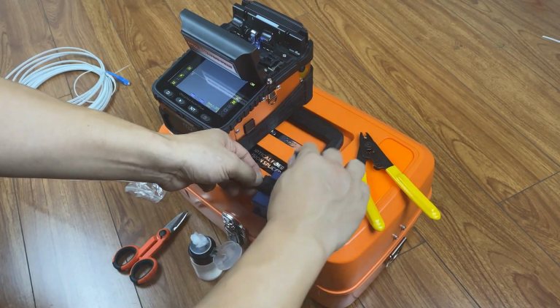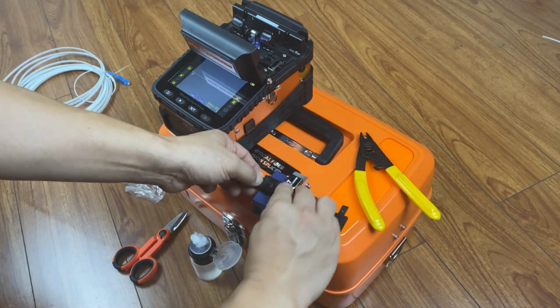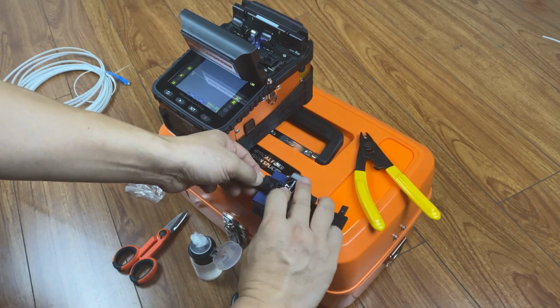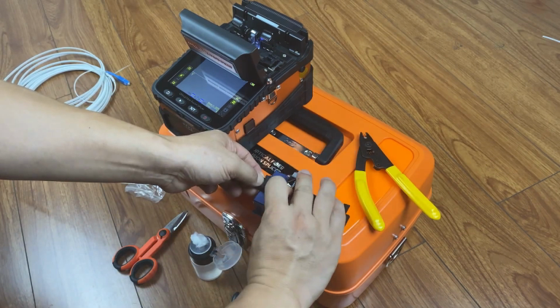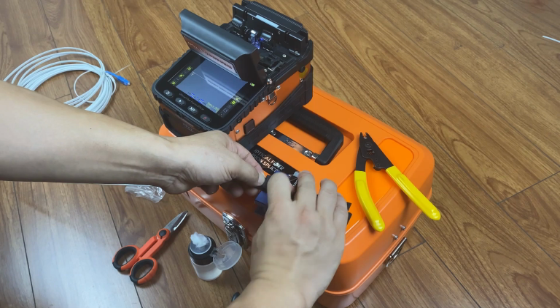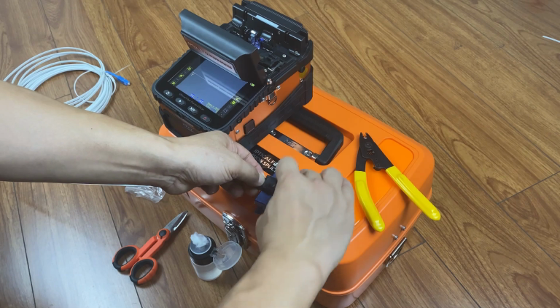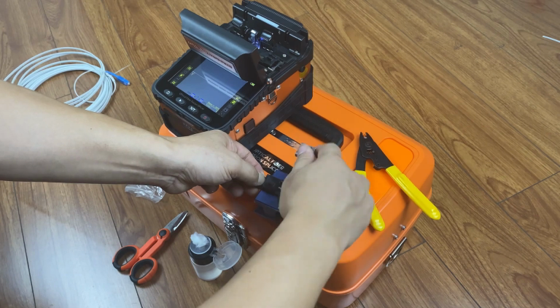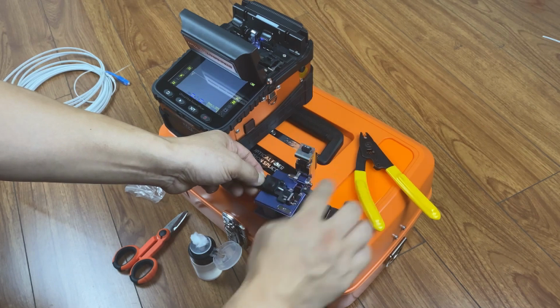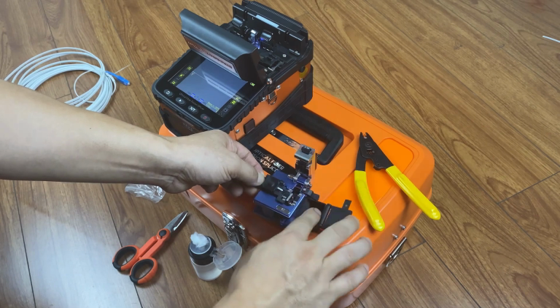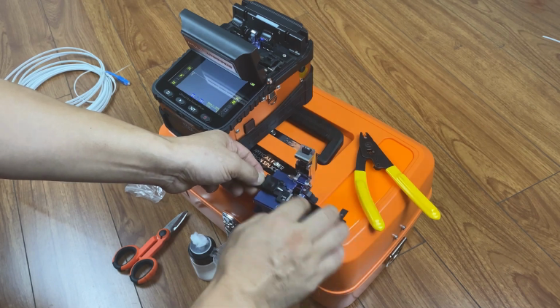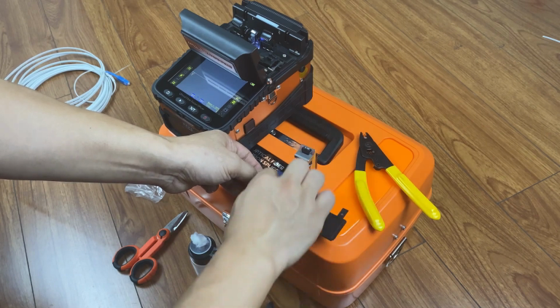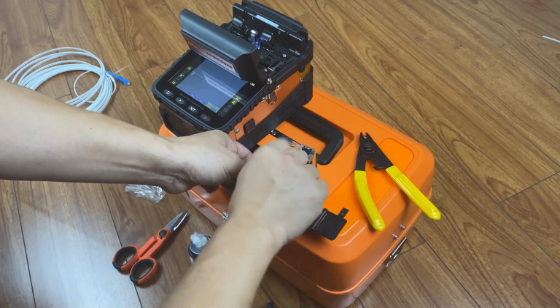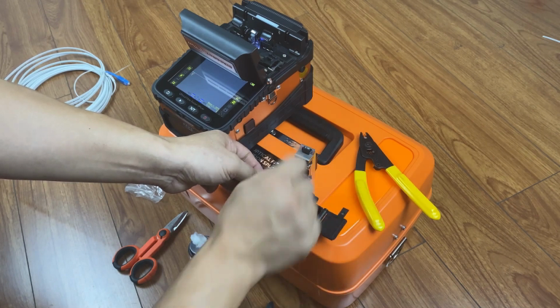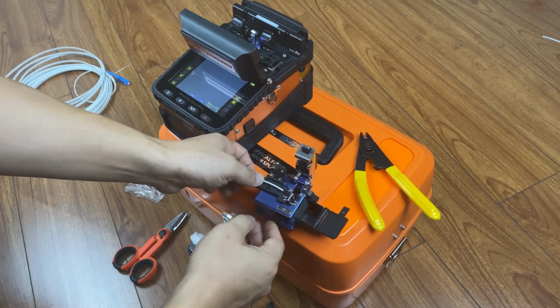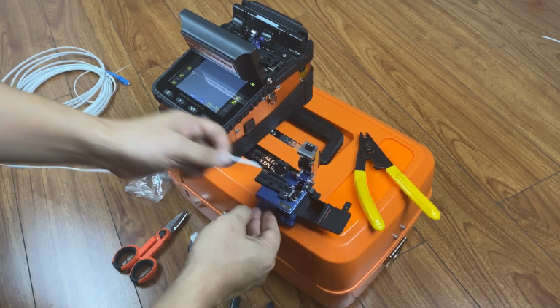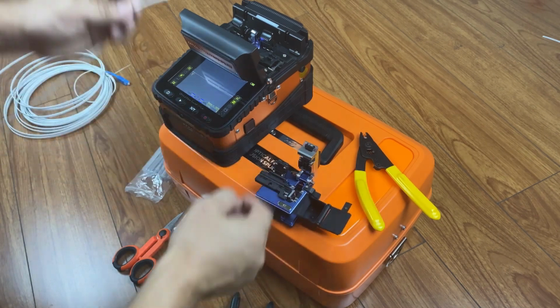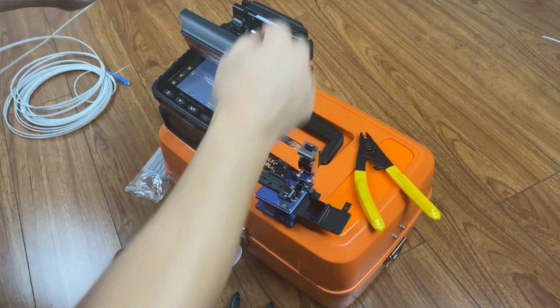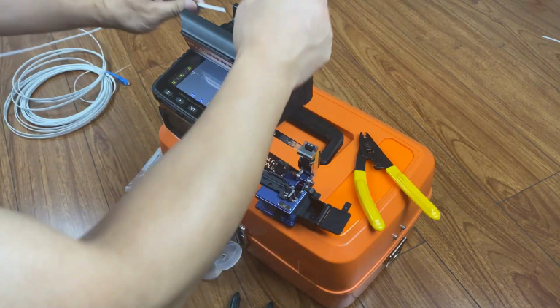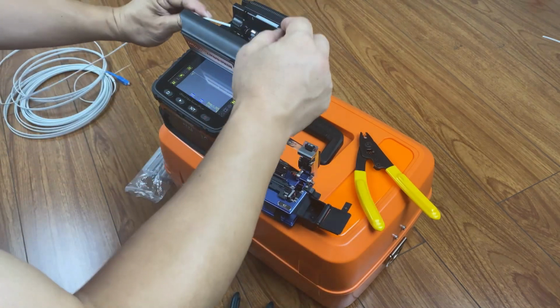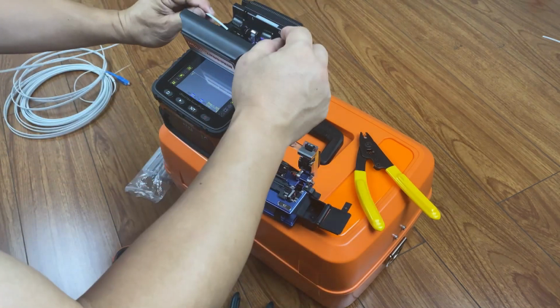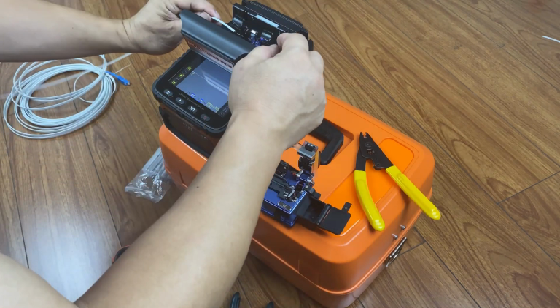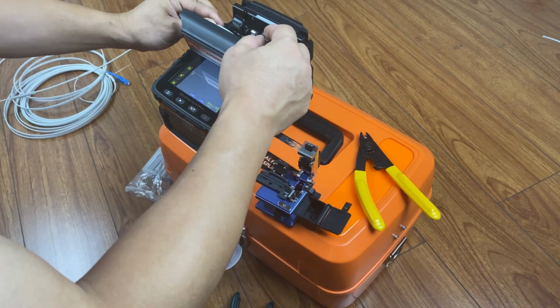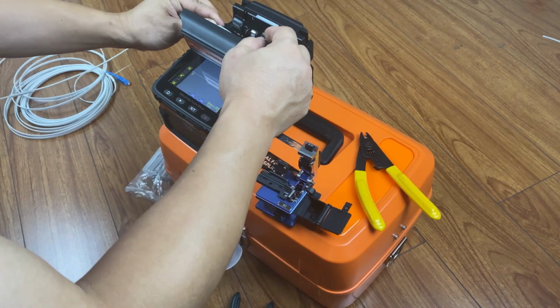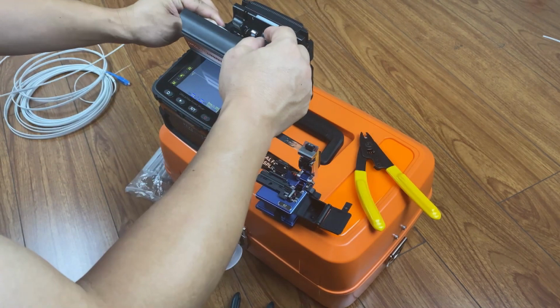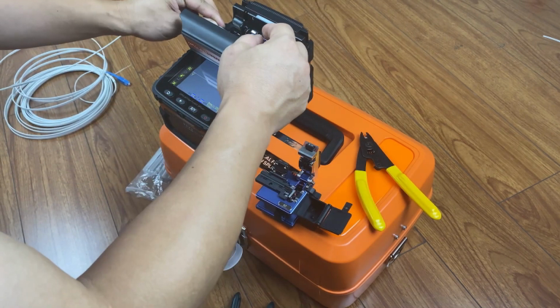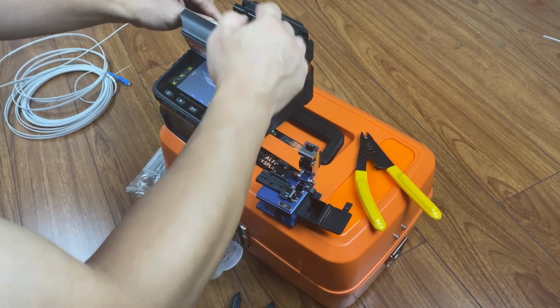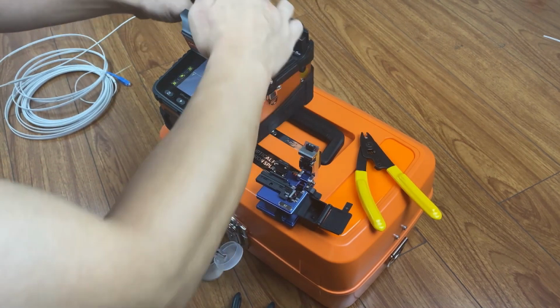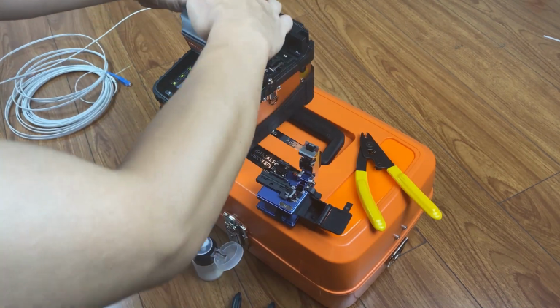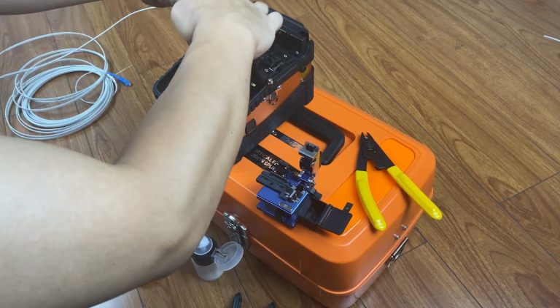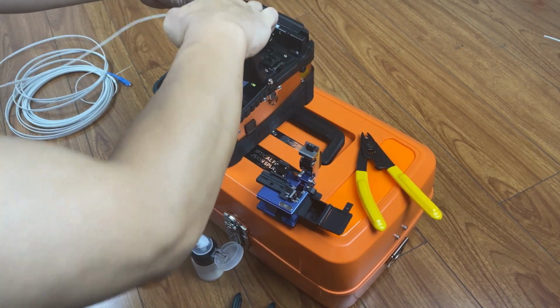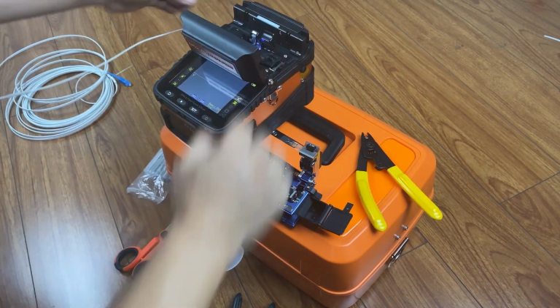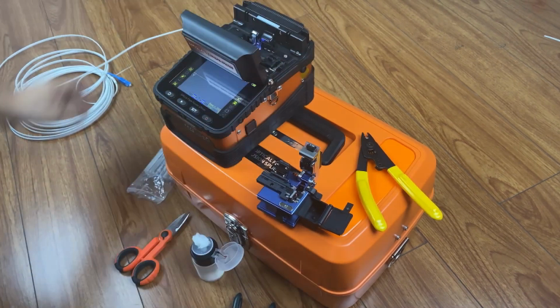Cleave the fibre. Put the fibre on the fibre holder.